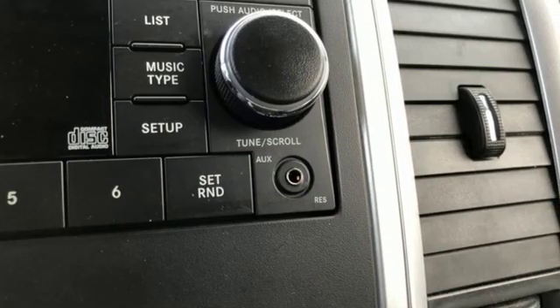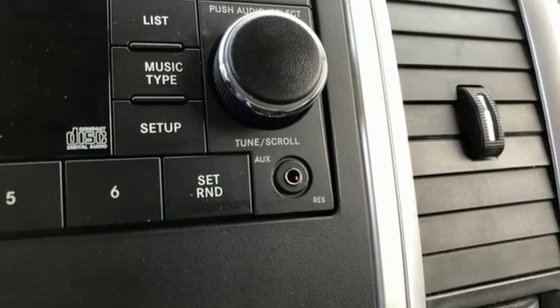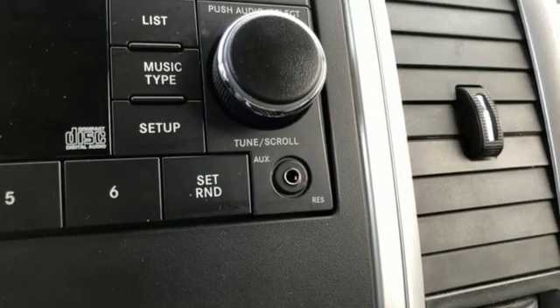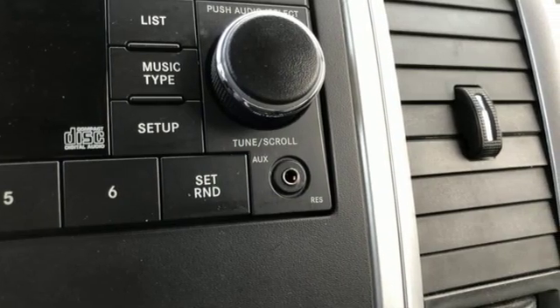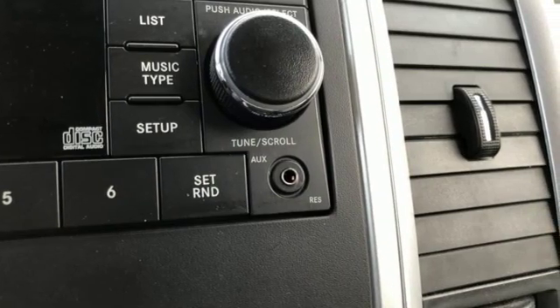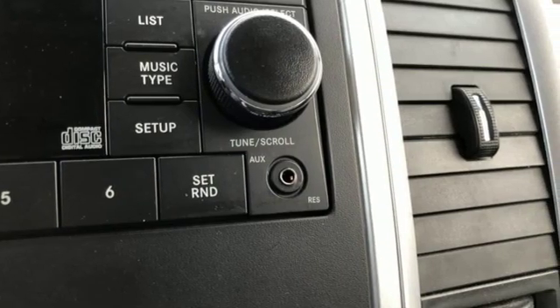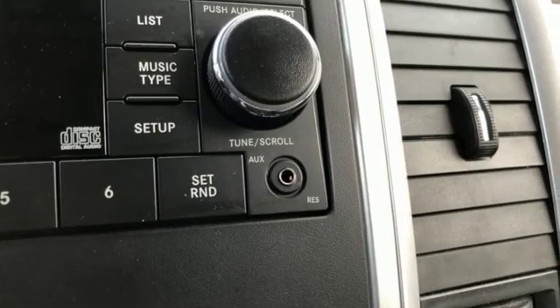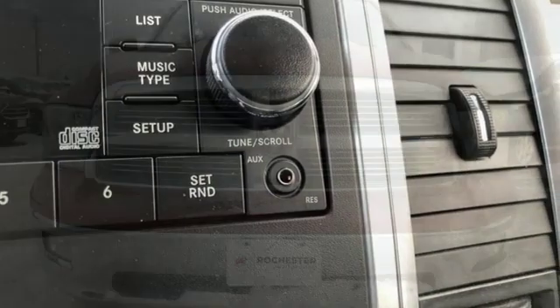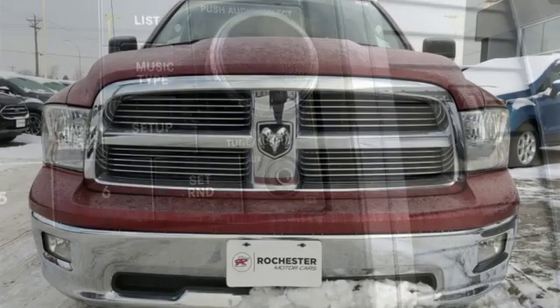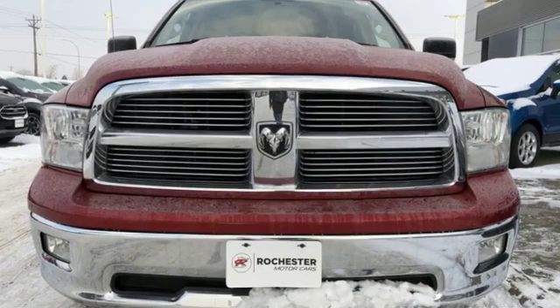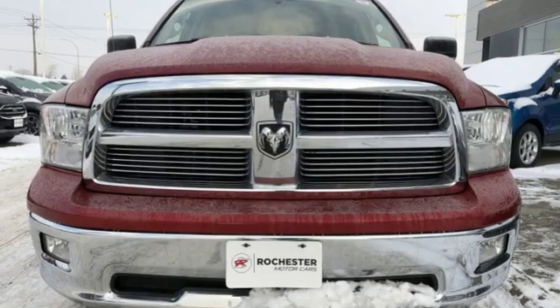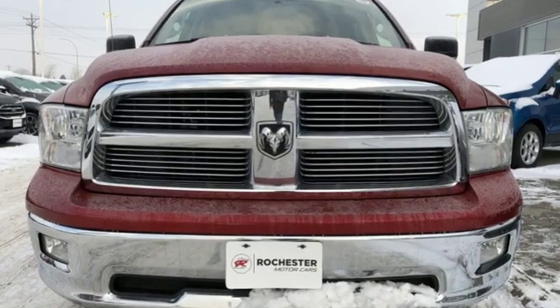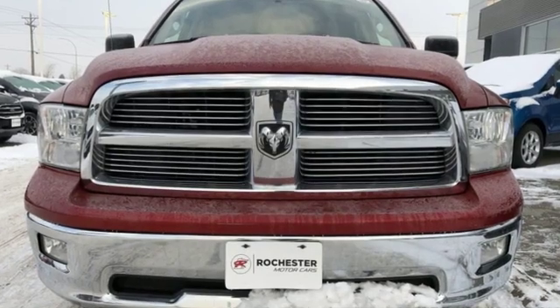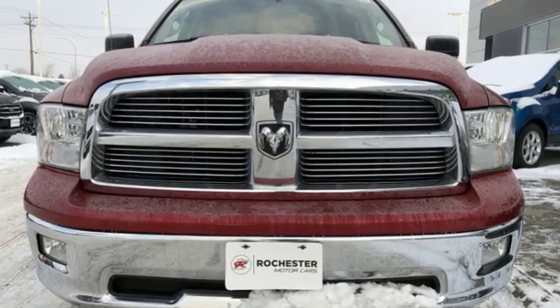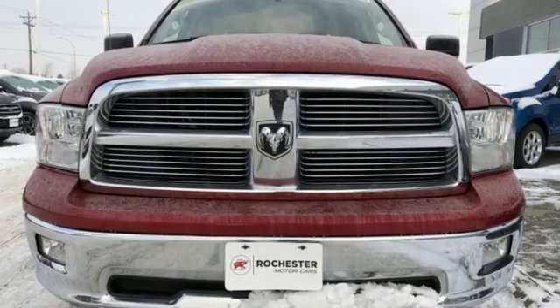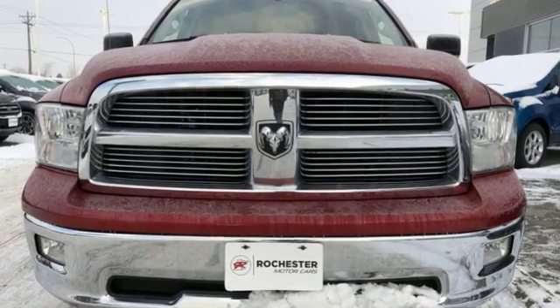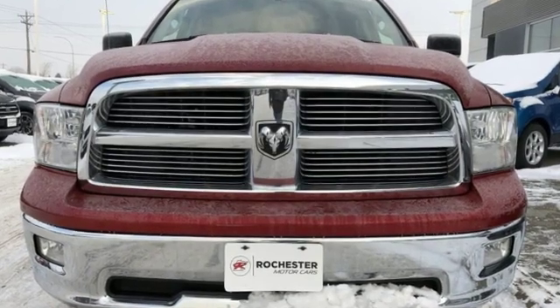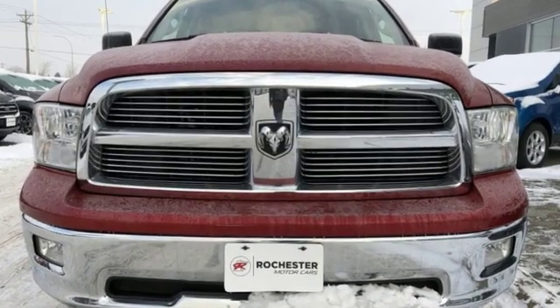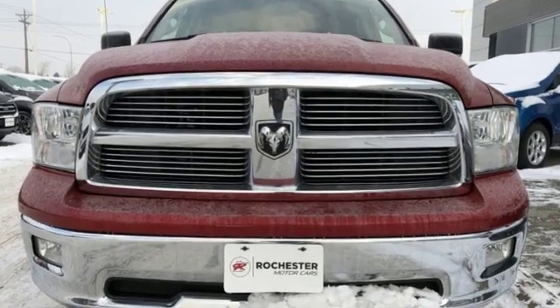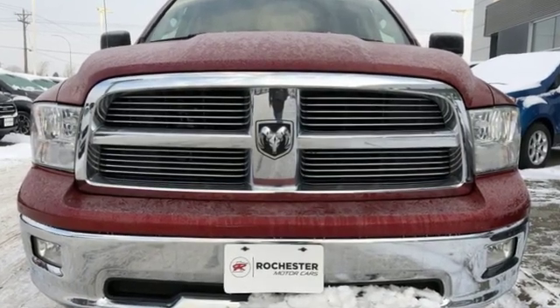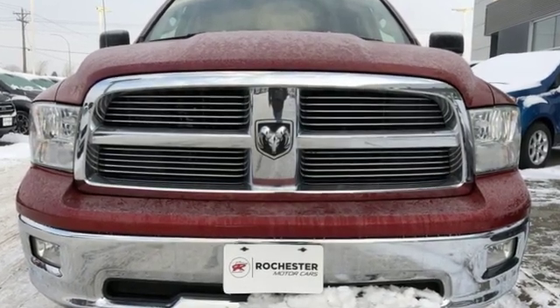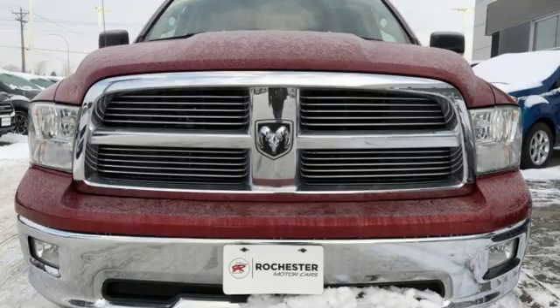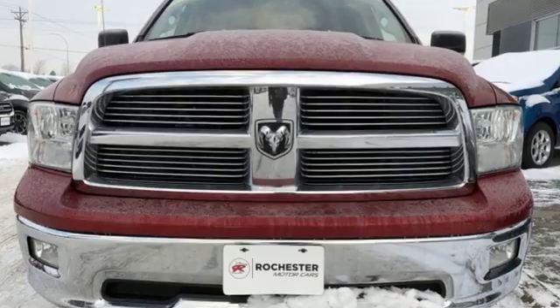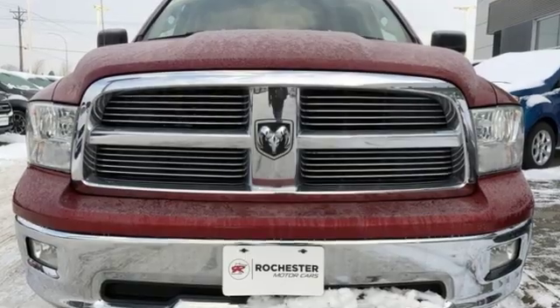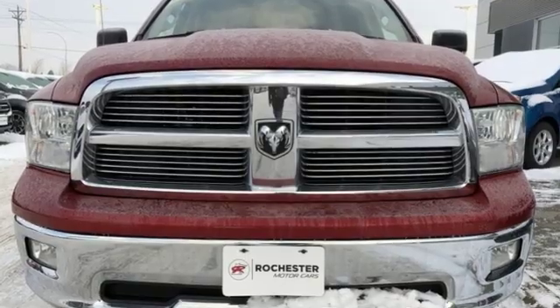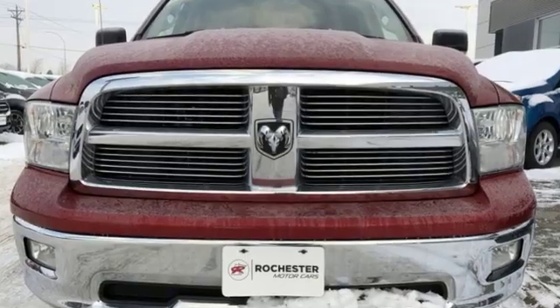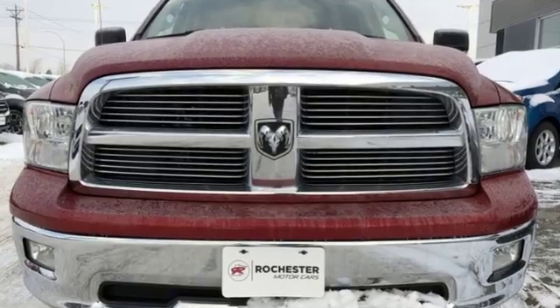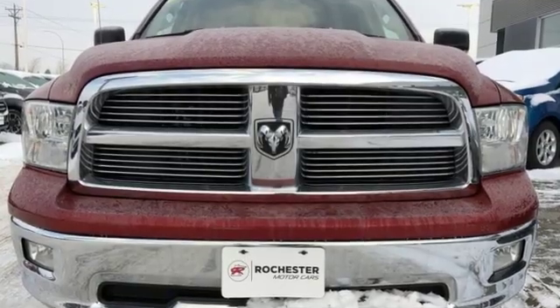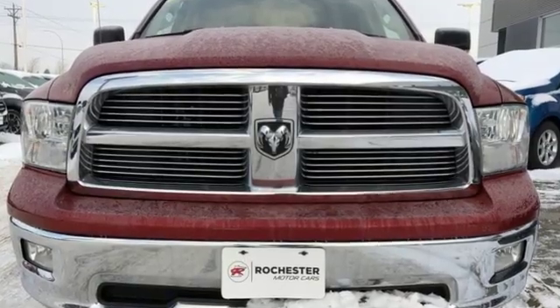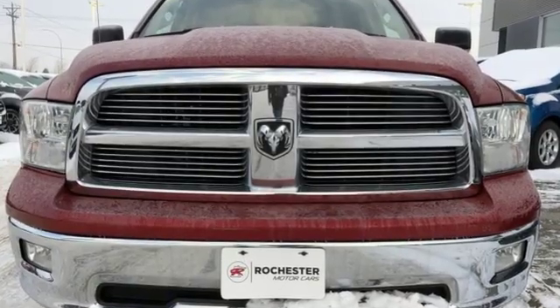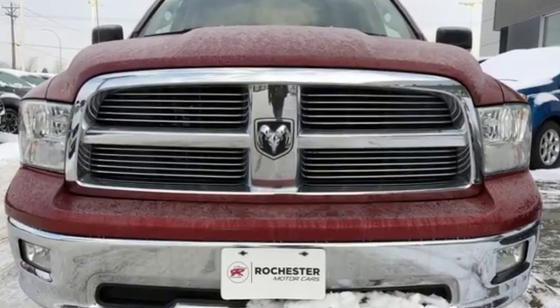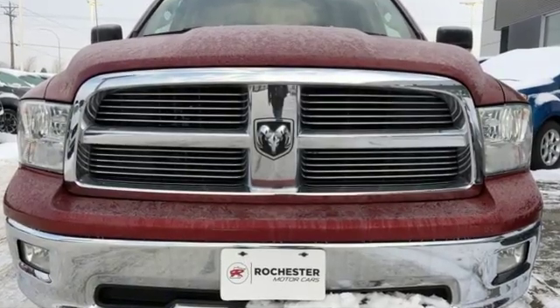Power, performance, passion. It's a Dodge. Driving is believing. Test drive it today.